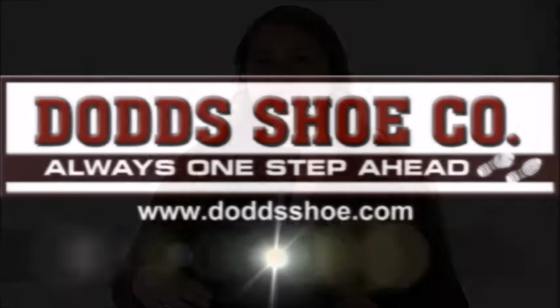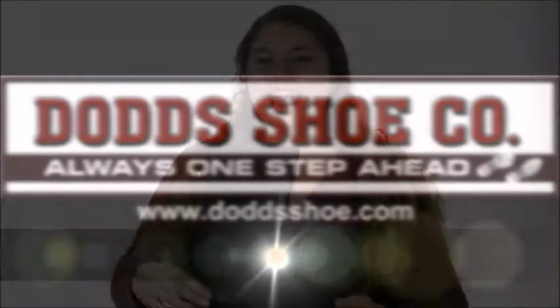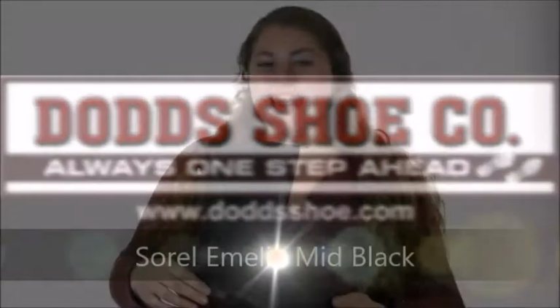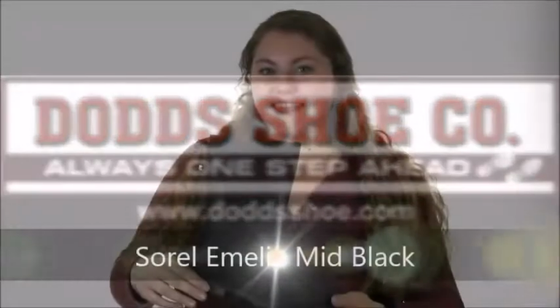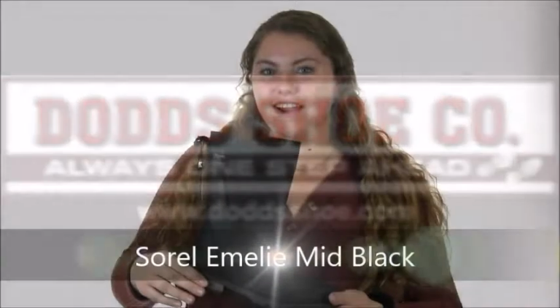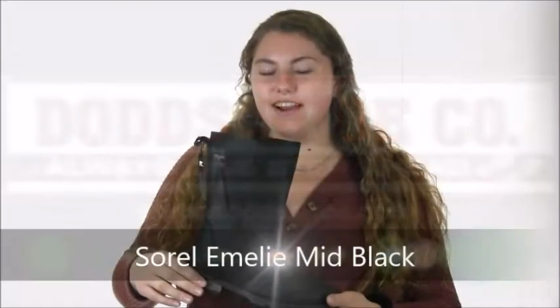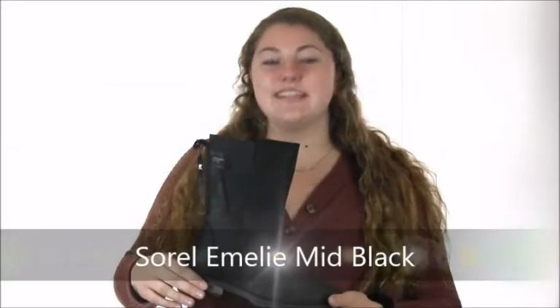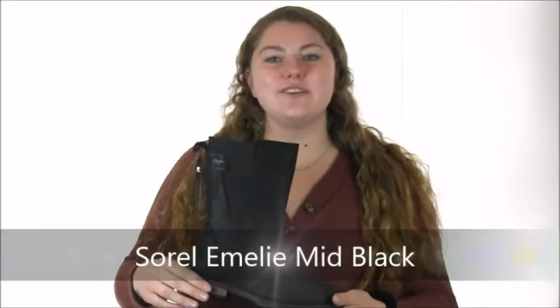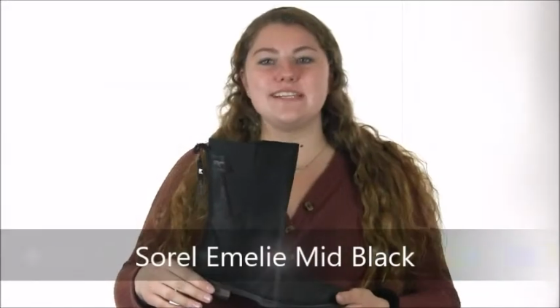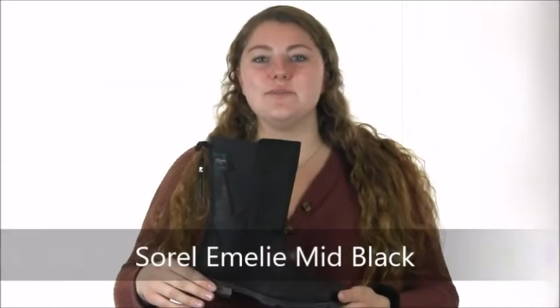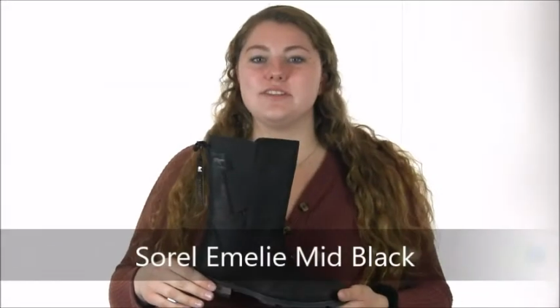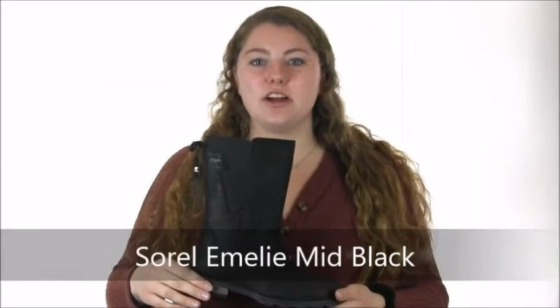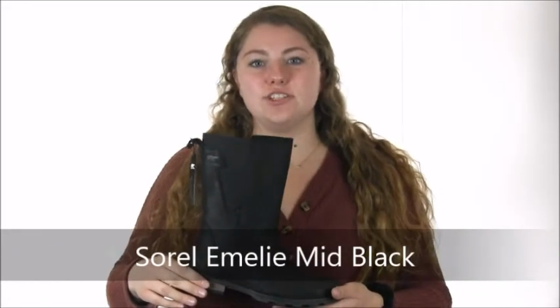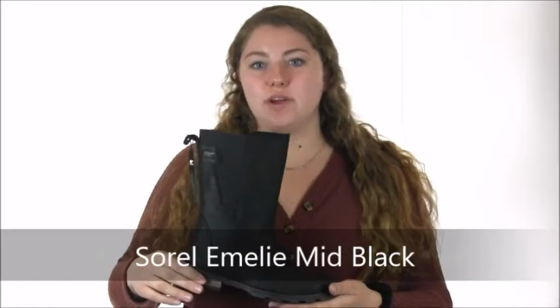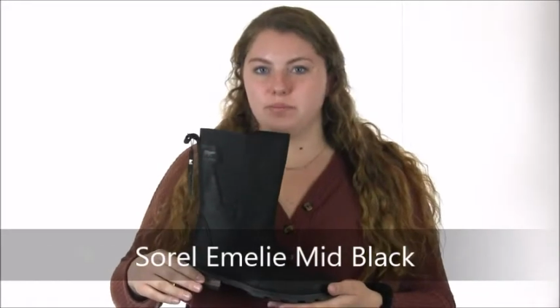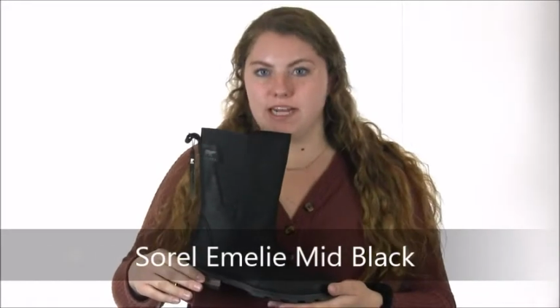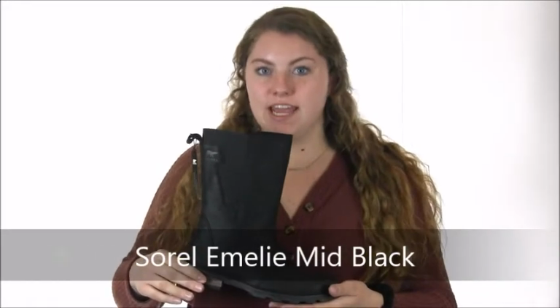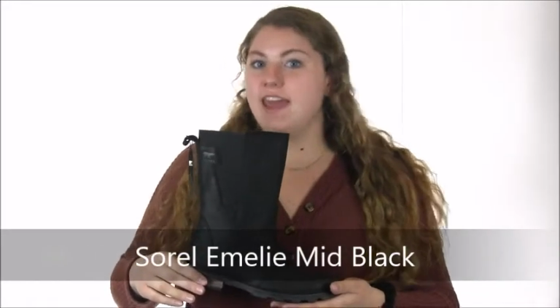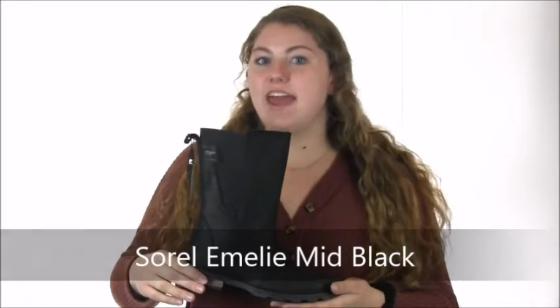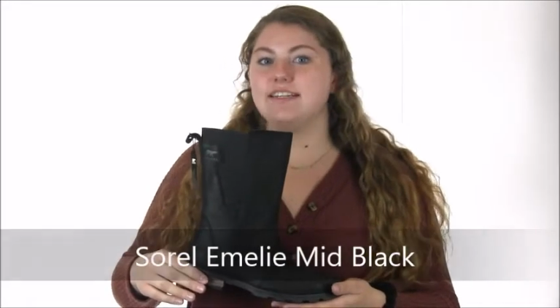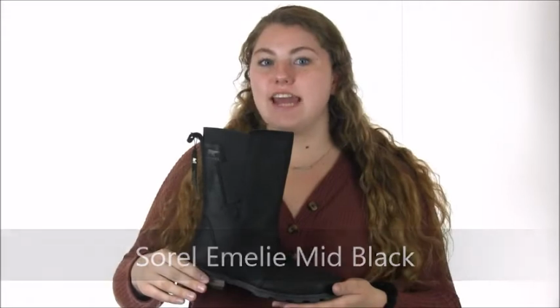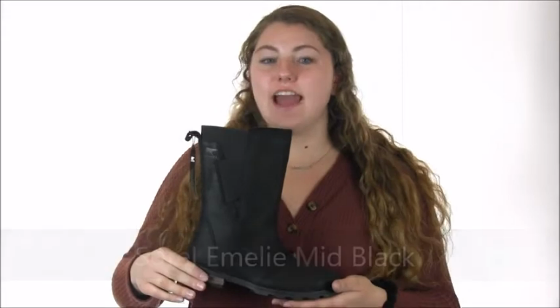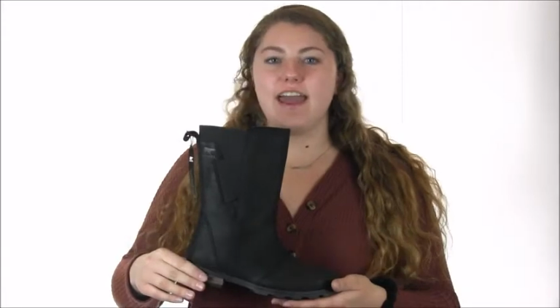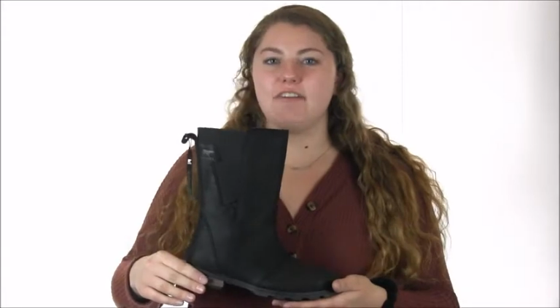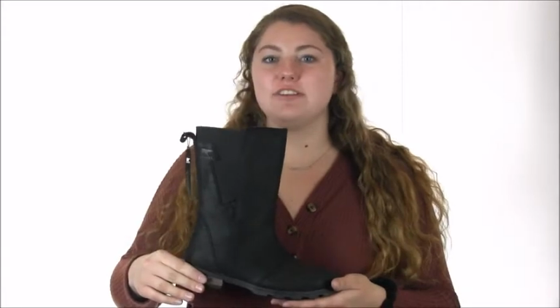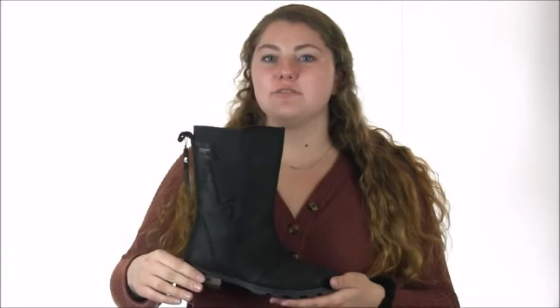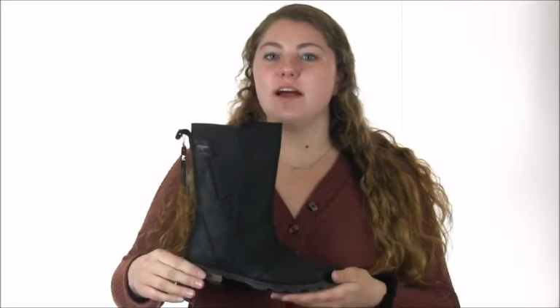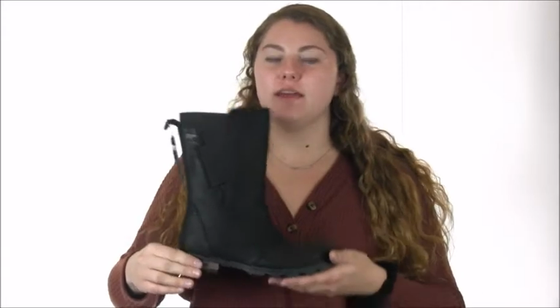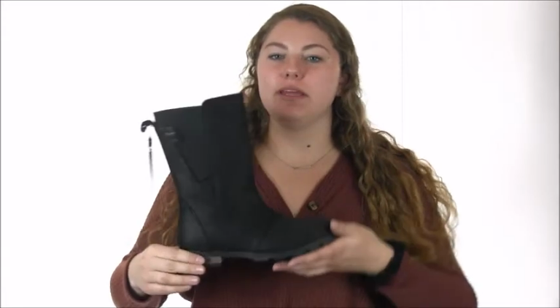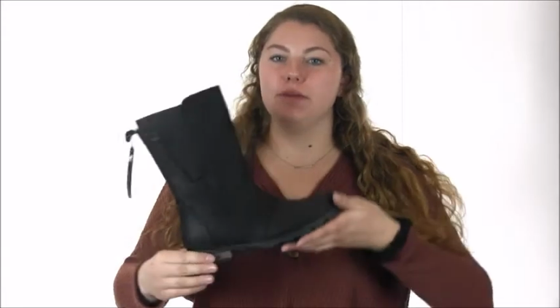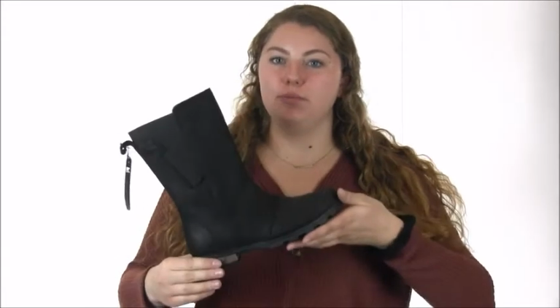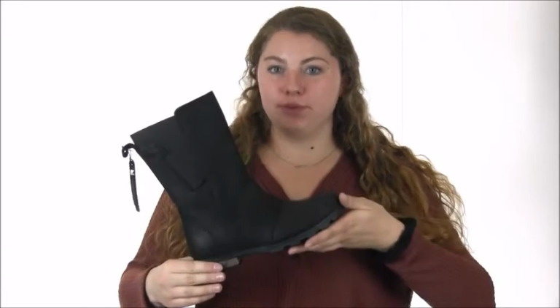Hey there, it's Gracie with Dodge Shoe Company and today I have the Sorelle Emily Mid Boot.